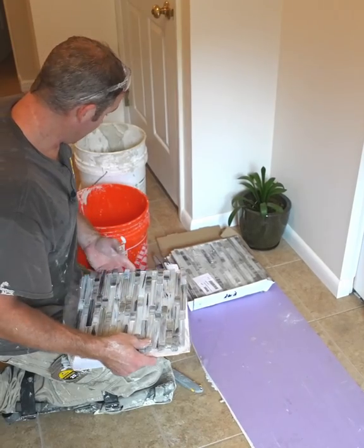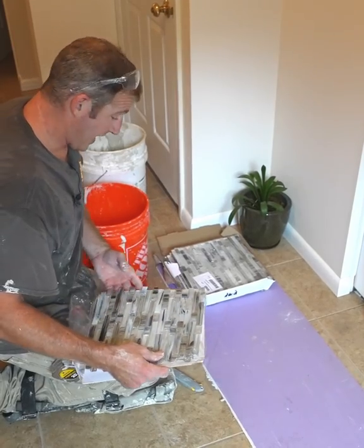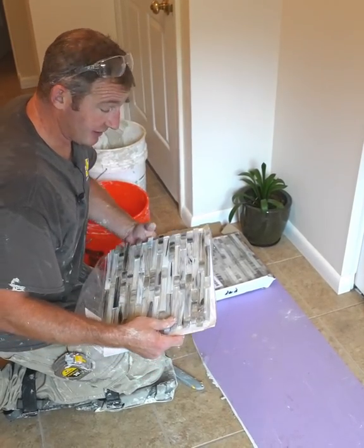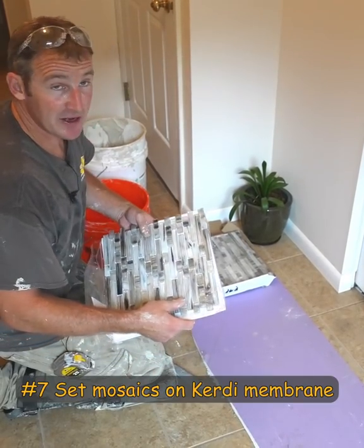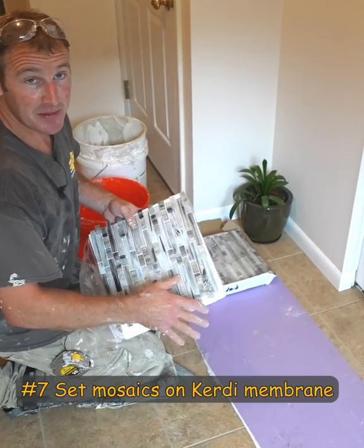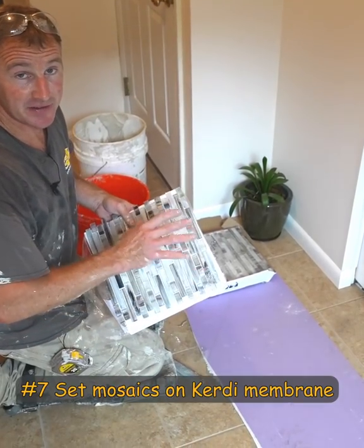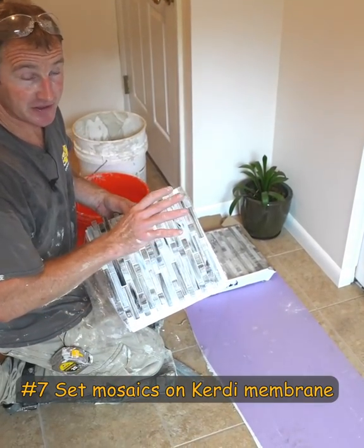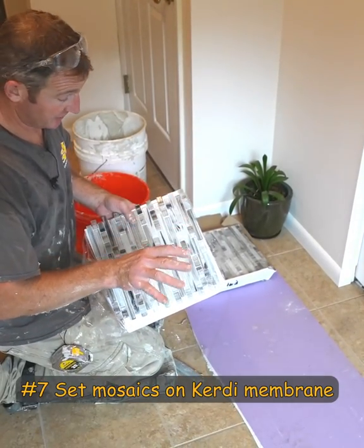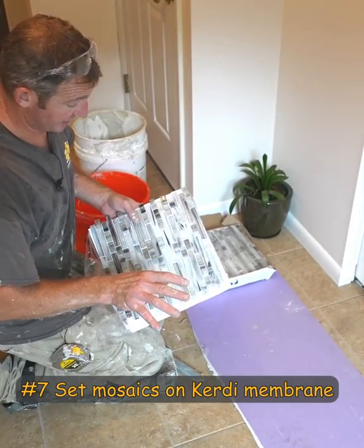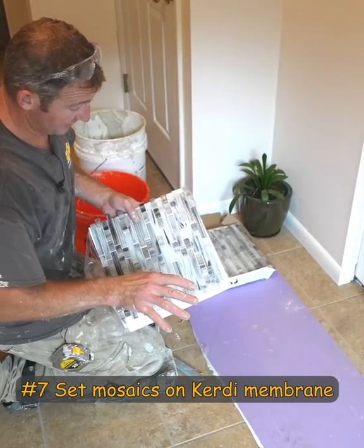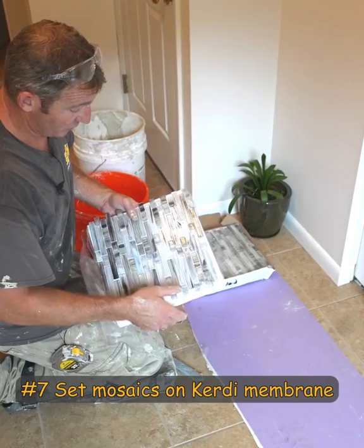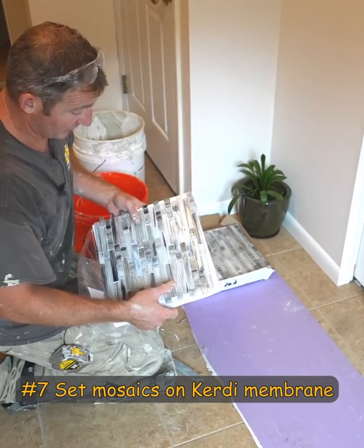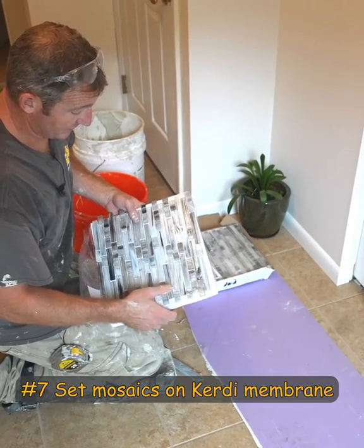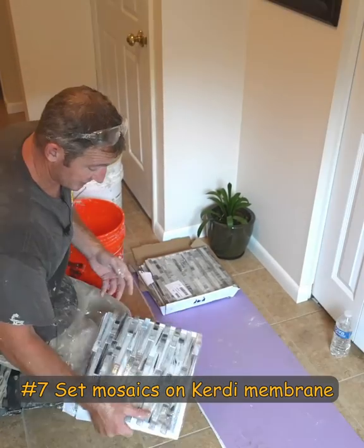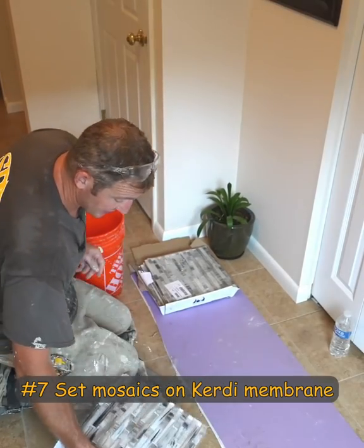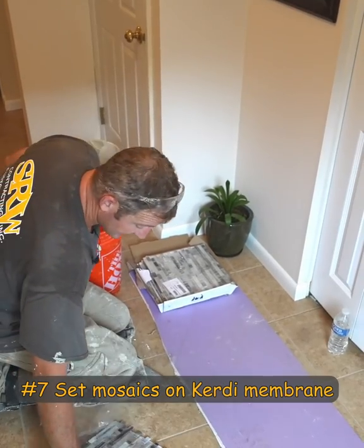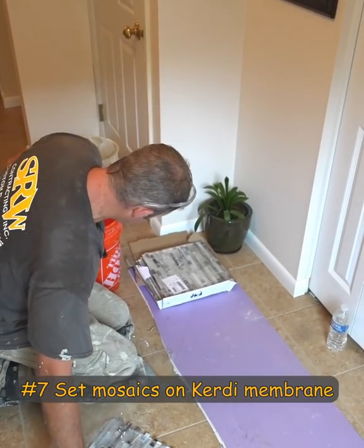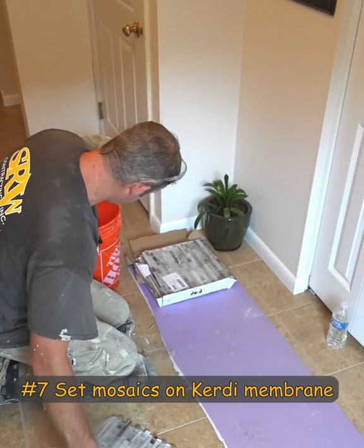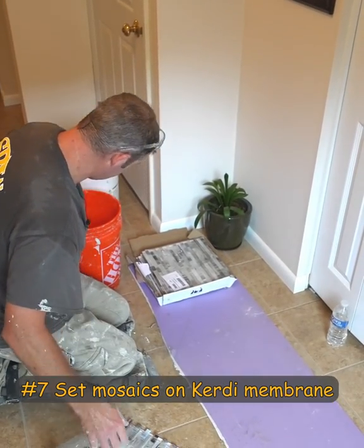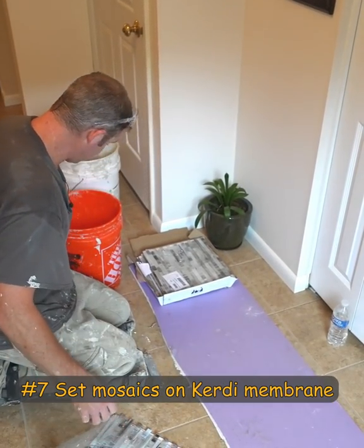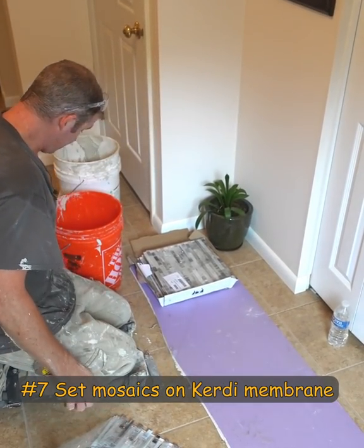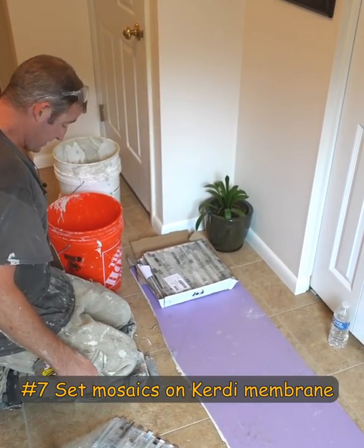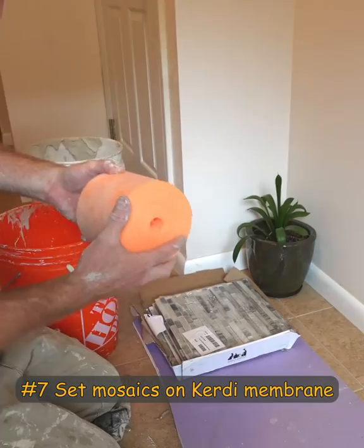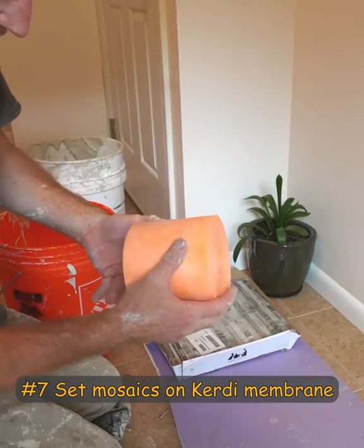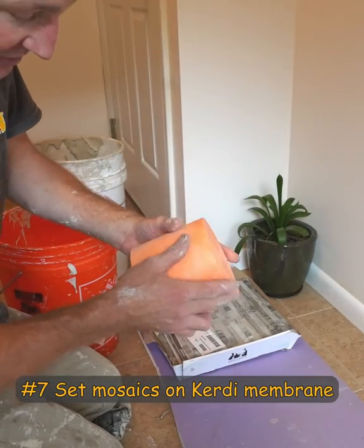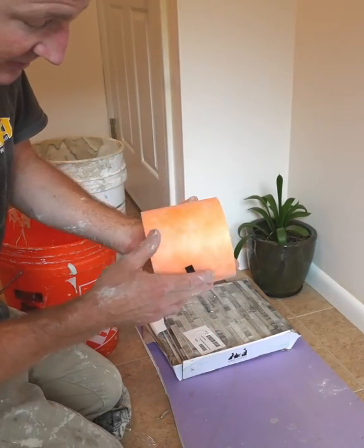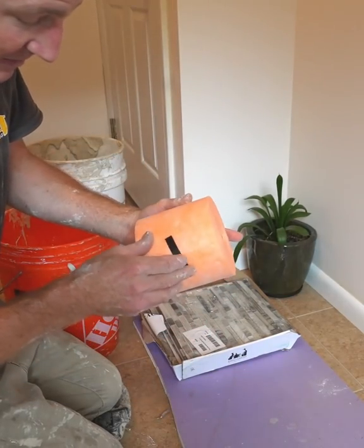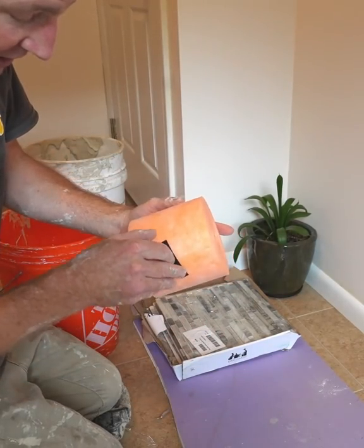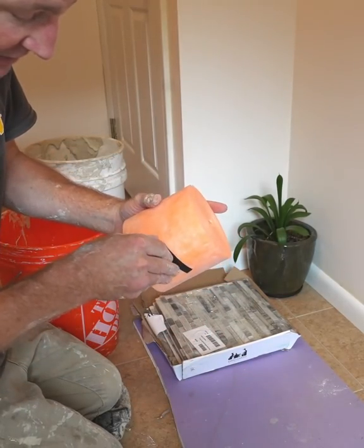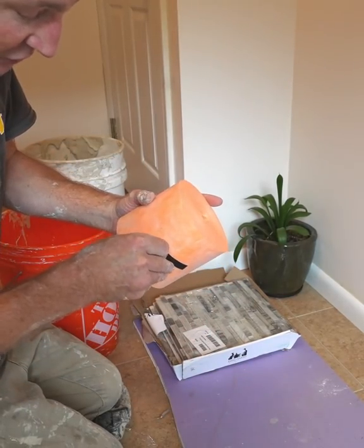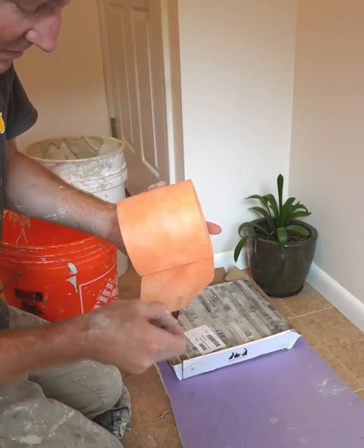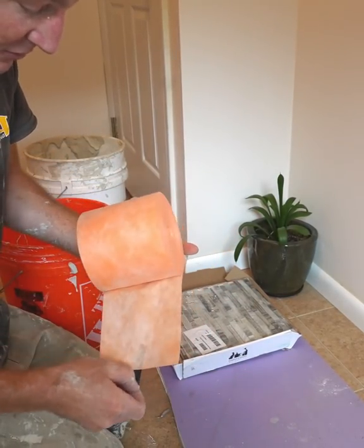I highly recommend — either the night before — using some of the membrane, the Schluter membrane.